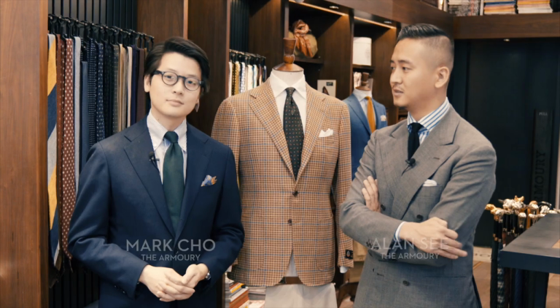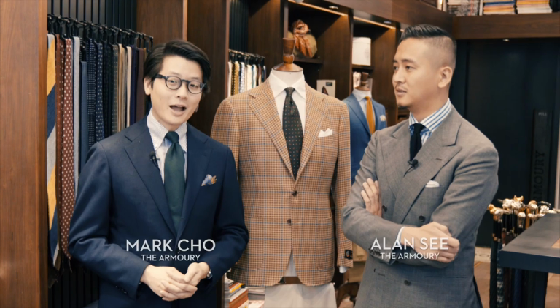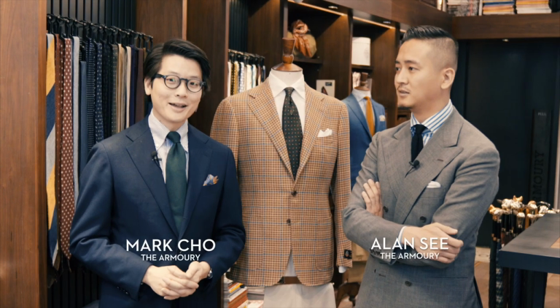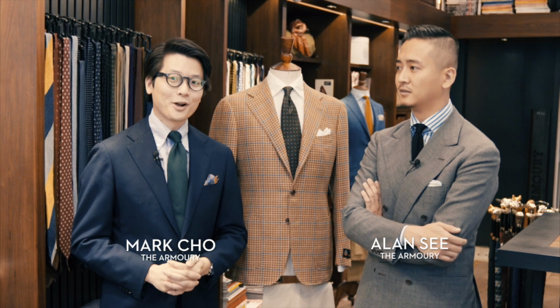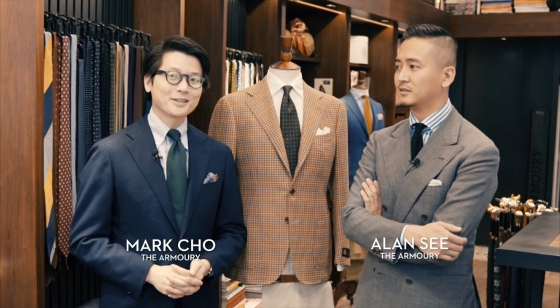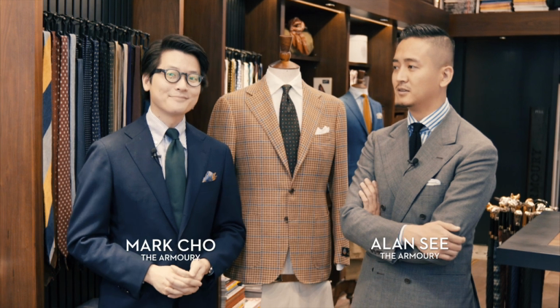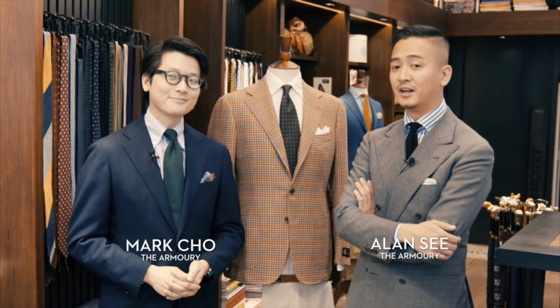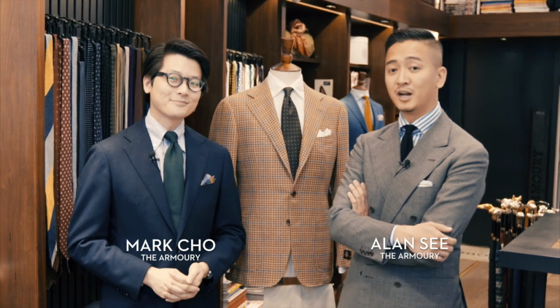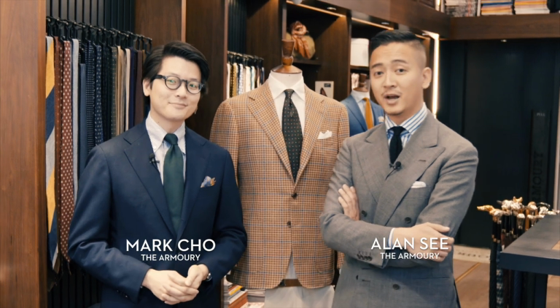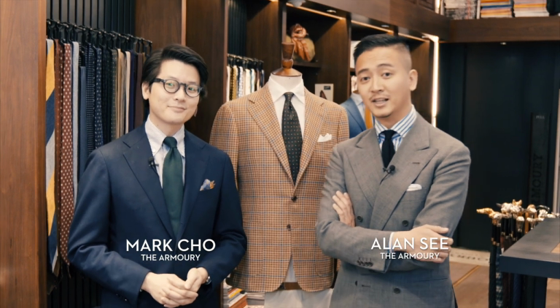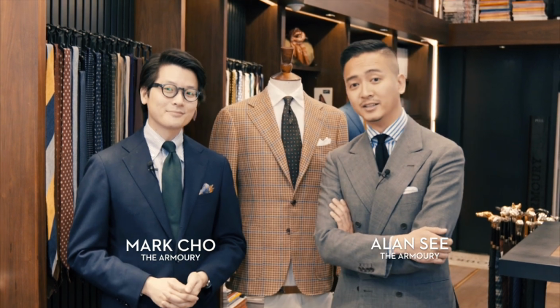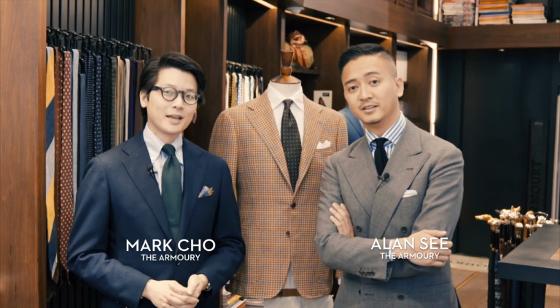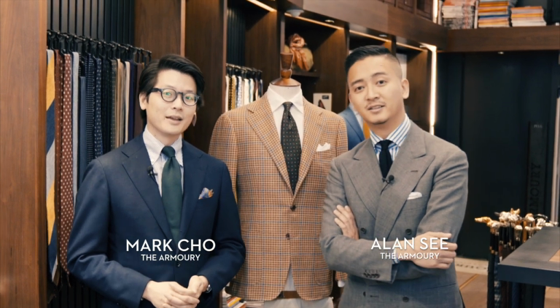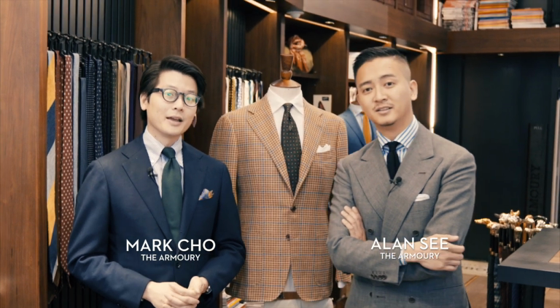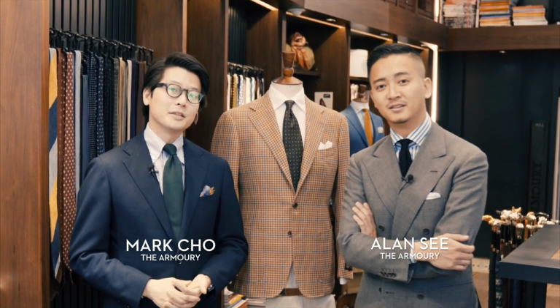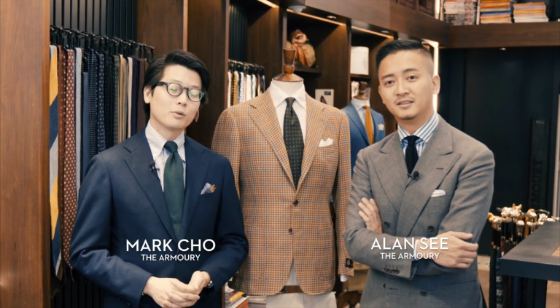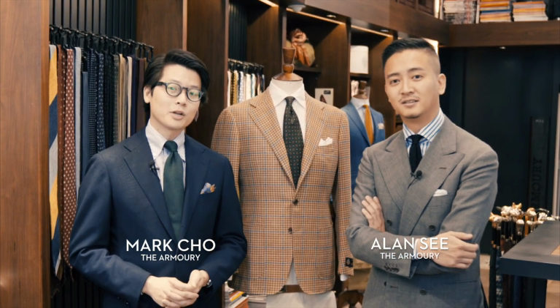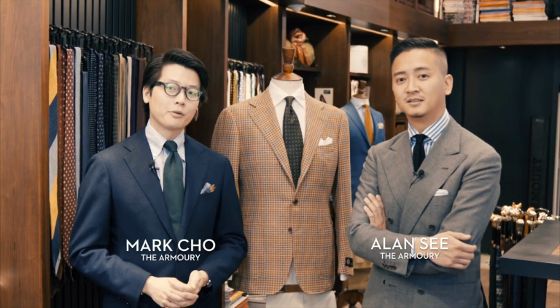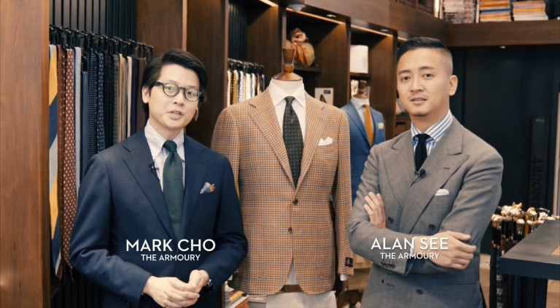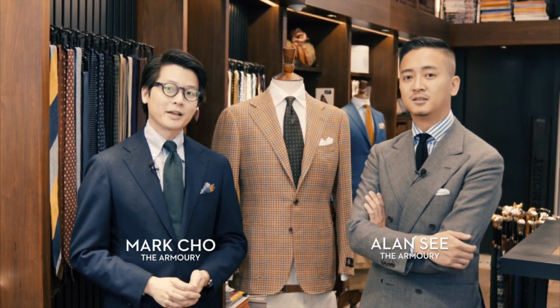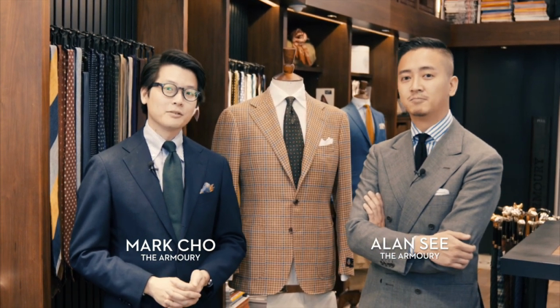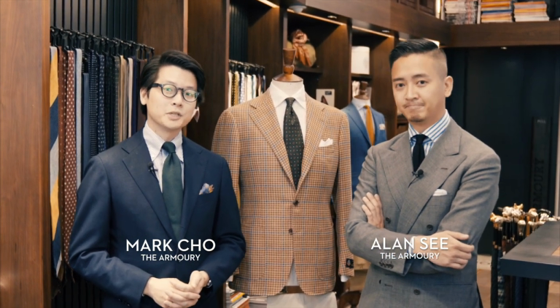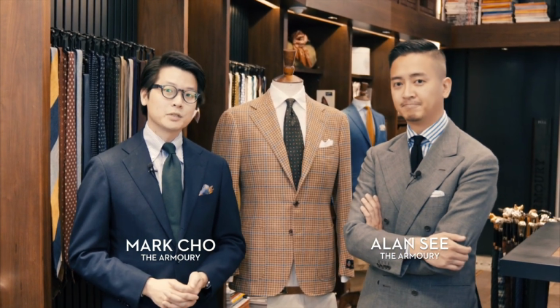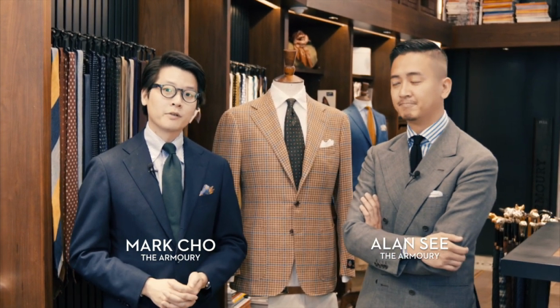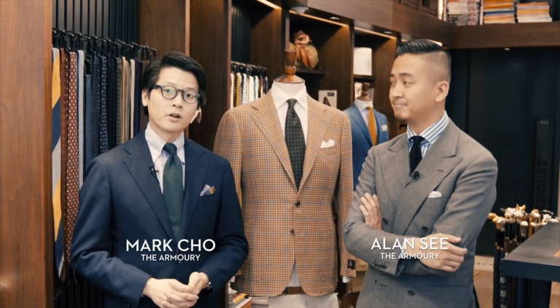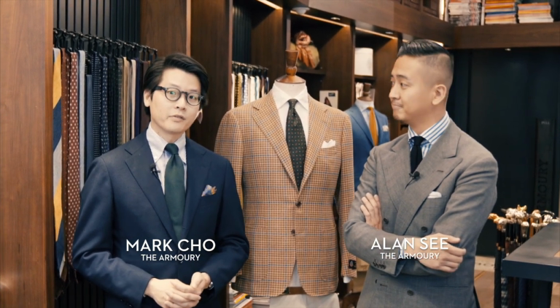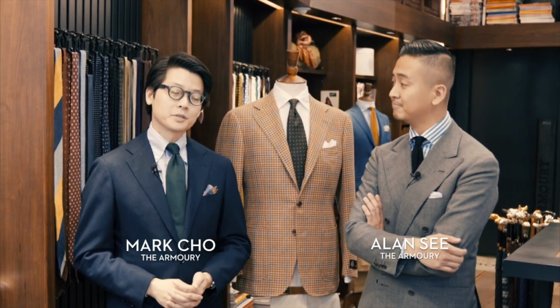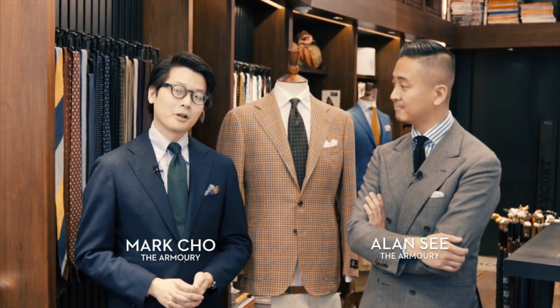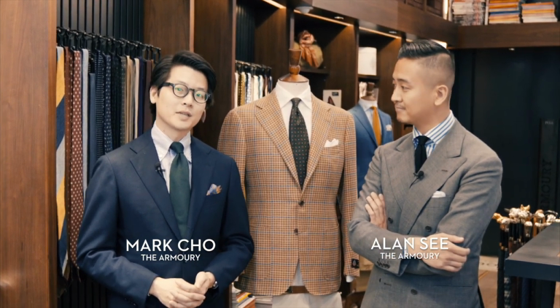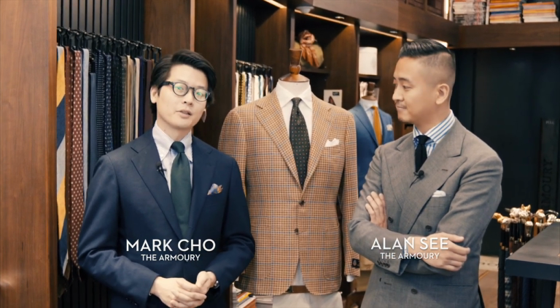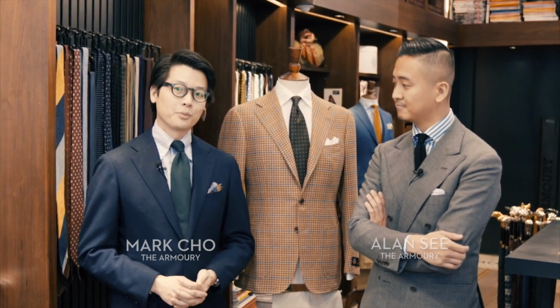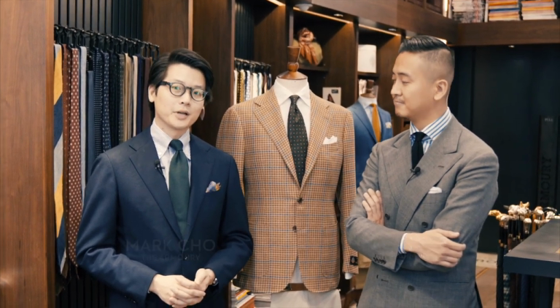Hi, I'm Mark. And I'm Alan. And today we're talking about Ring Jacket, which is one of our favorite suppliers at the Armory.